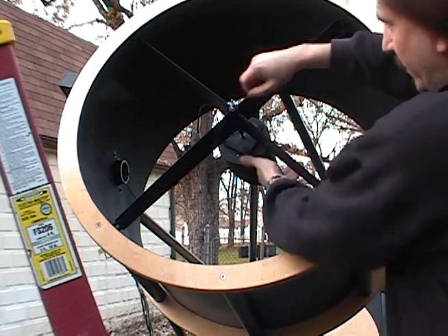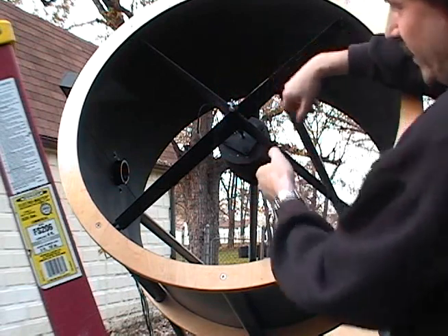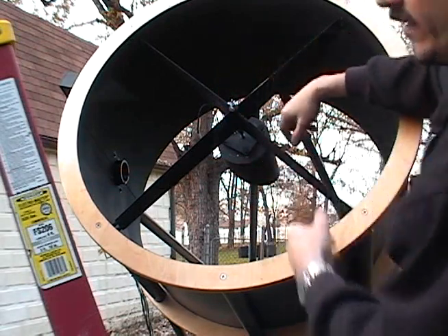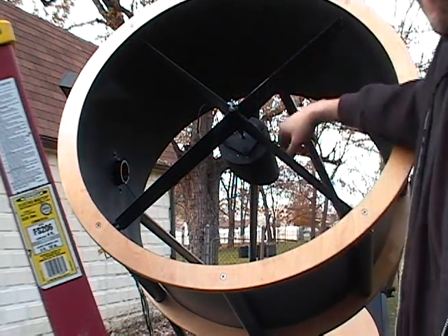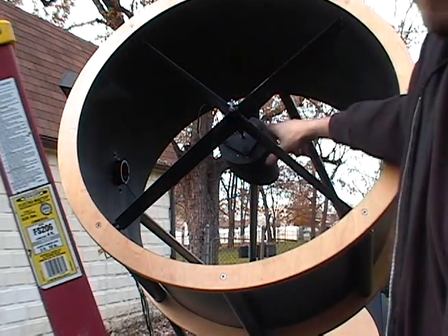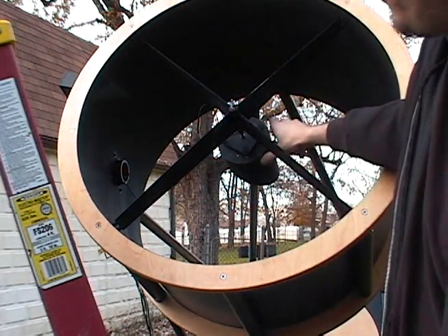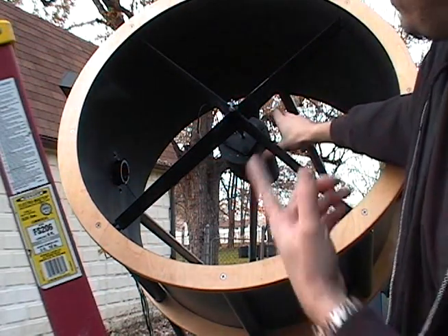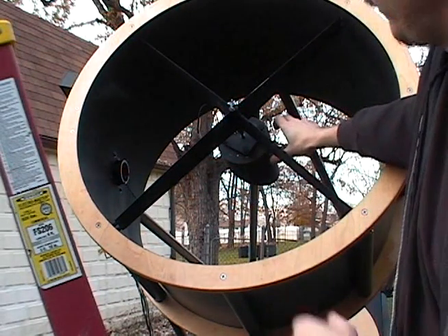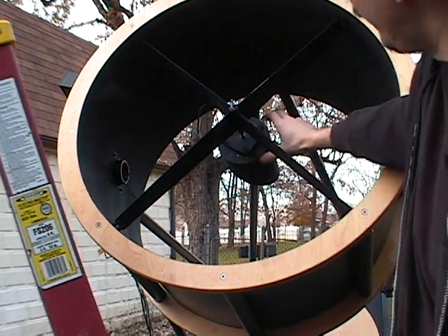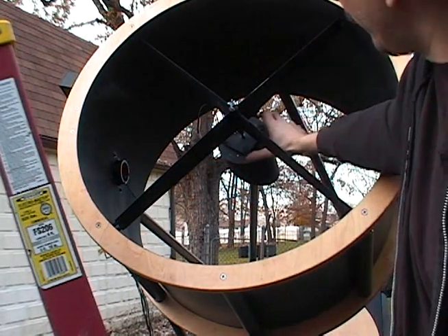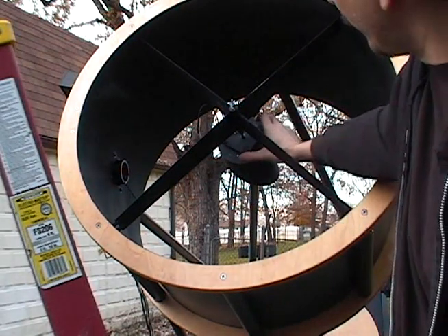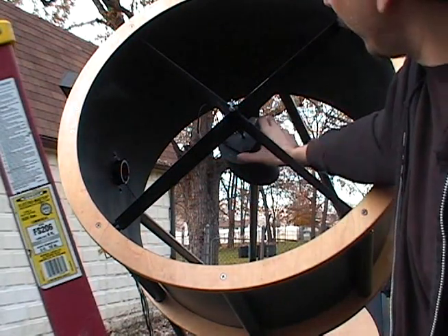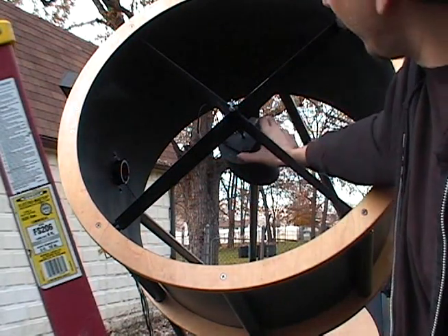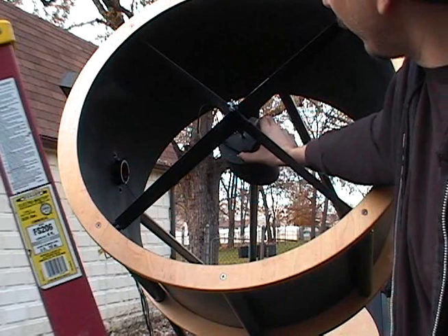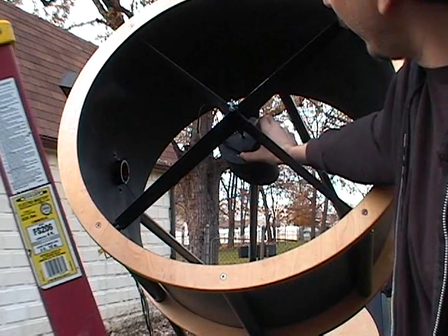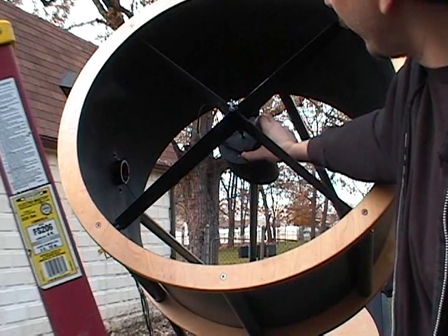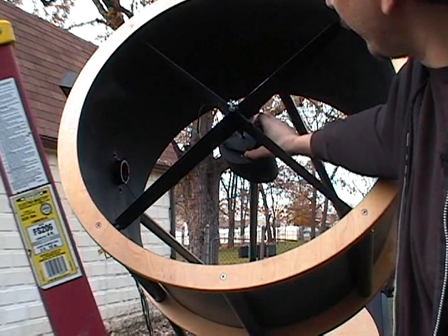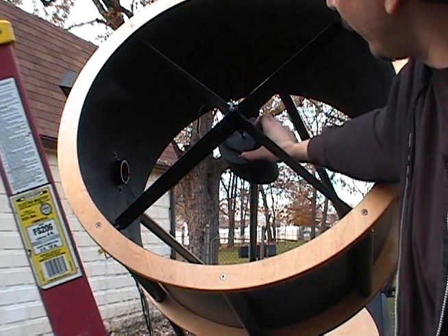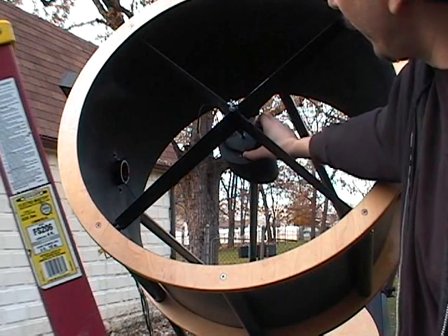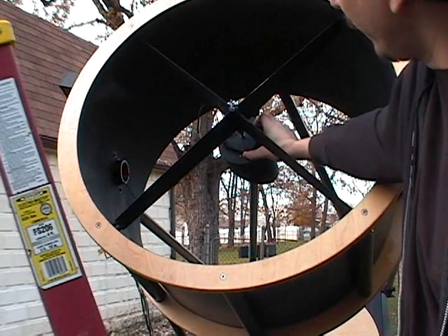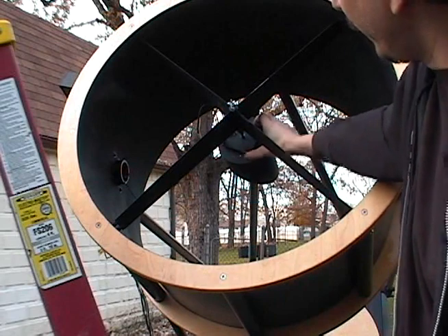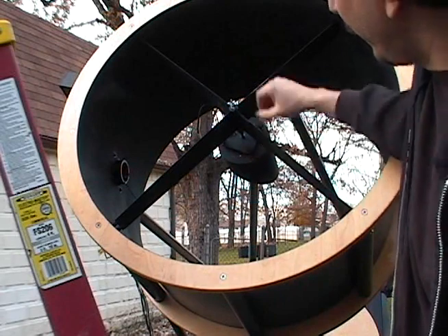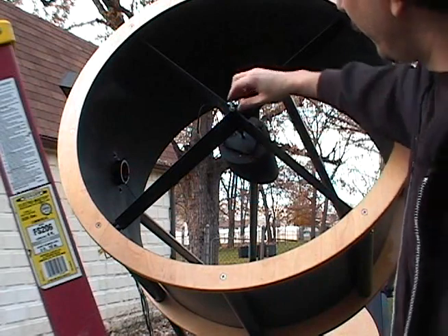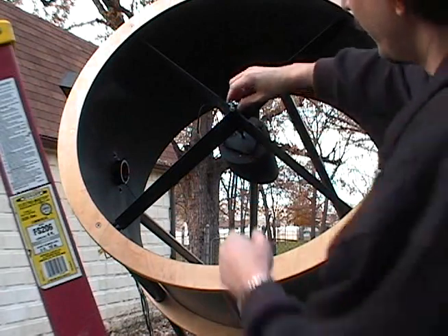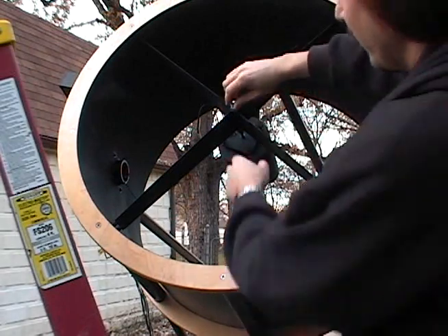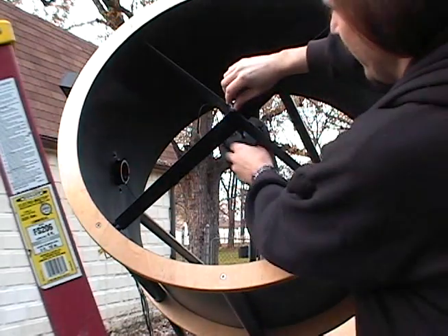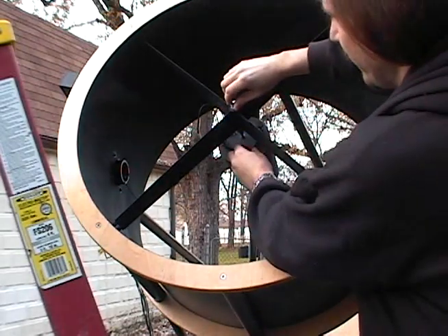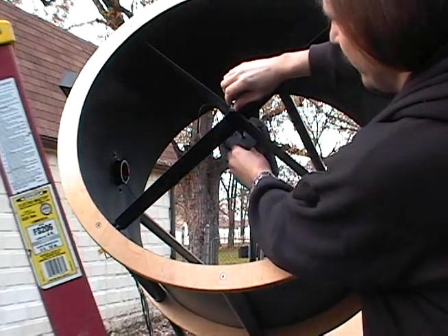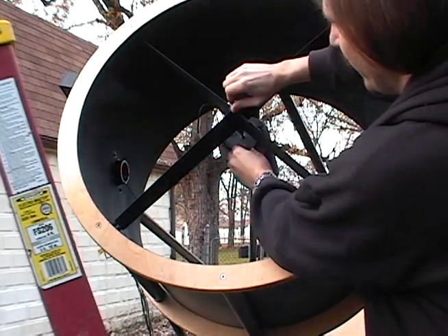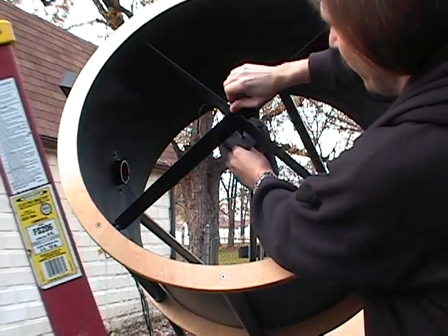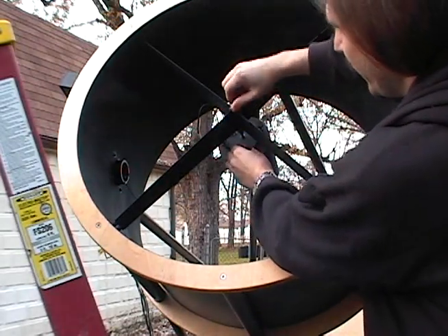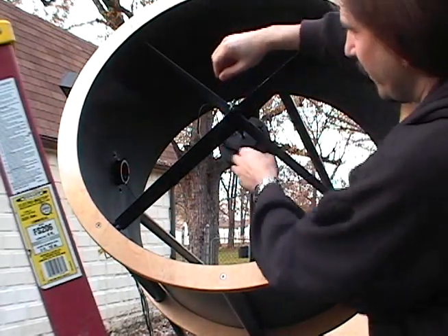Tighten it enough to hold, but remember when you do your adjustment with your laser and your Cheshire, you're going to move it a little bit, so you don't have to over-tighten it.